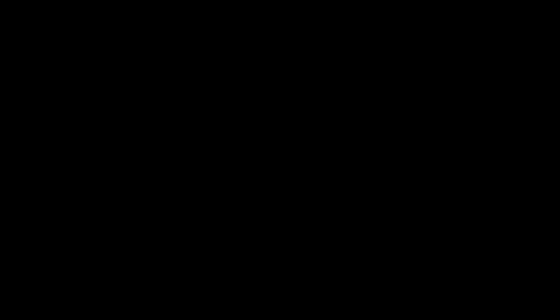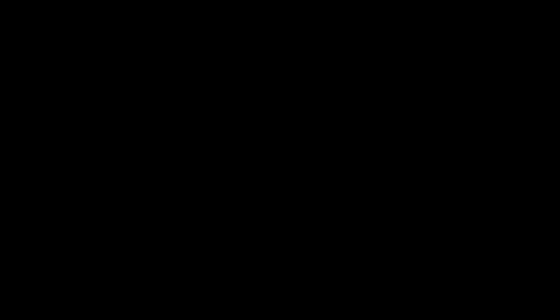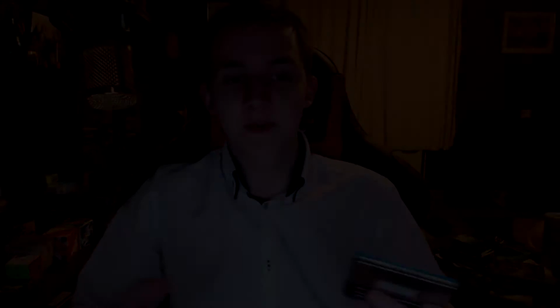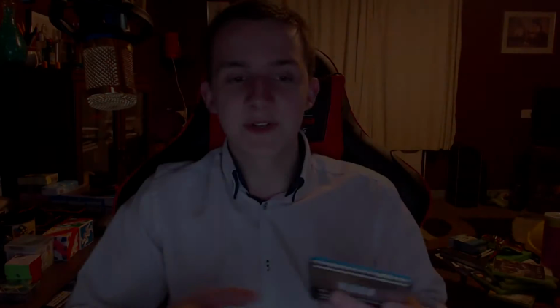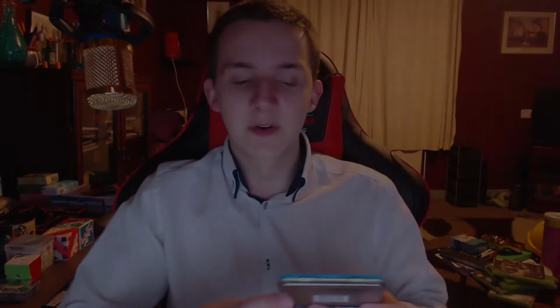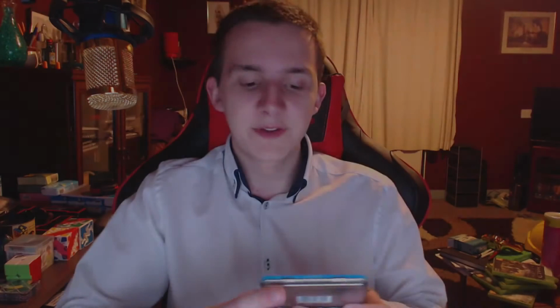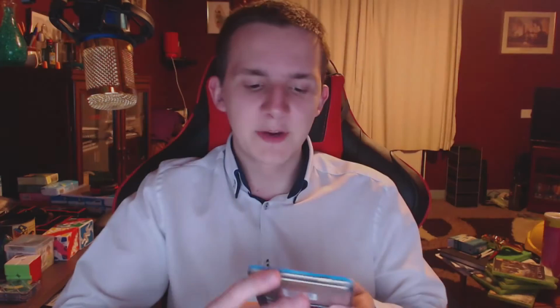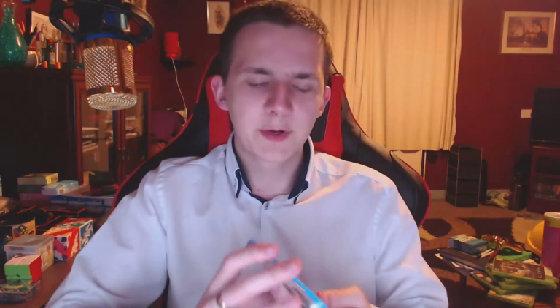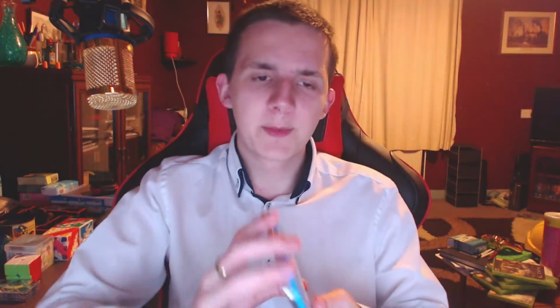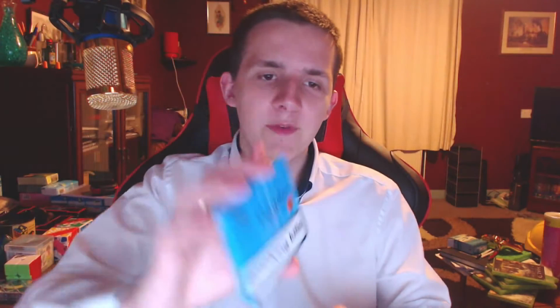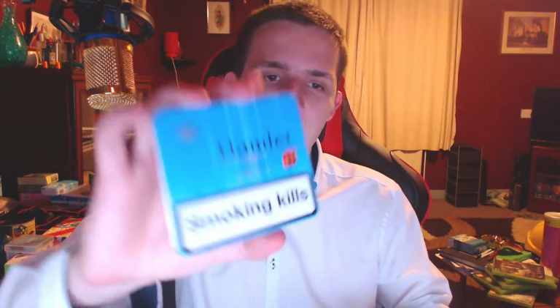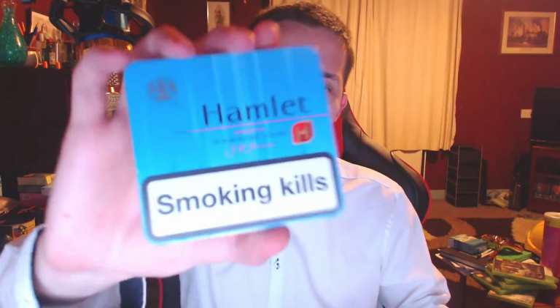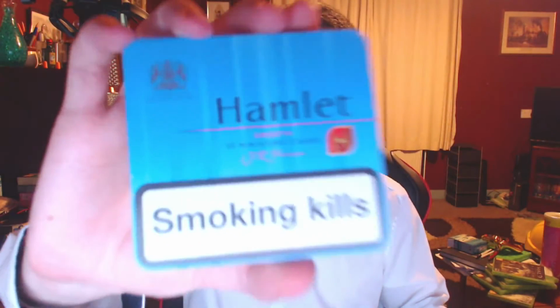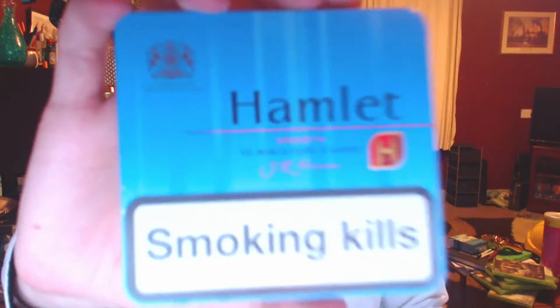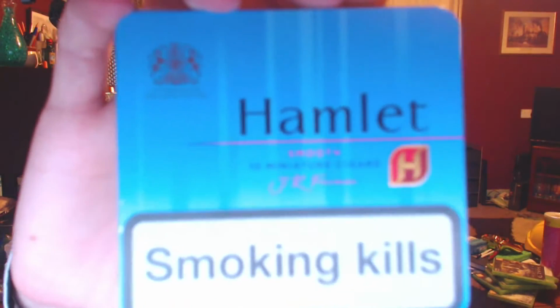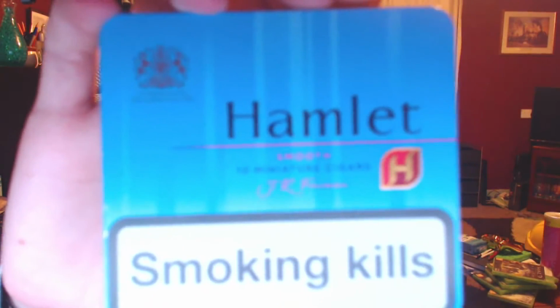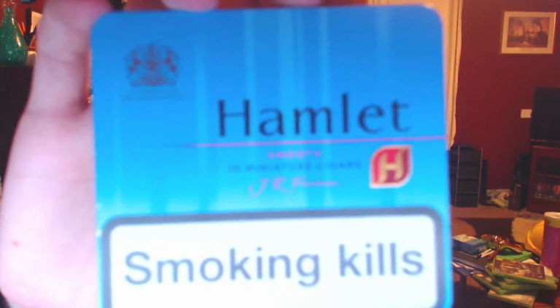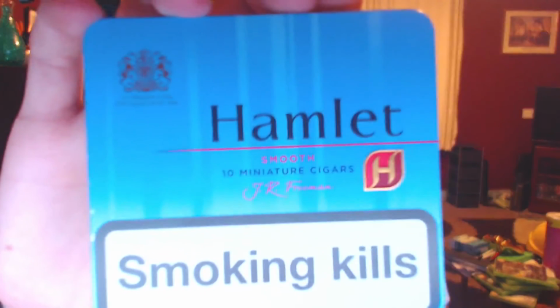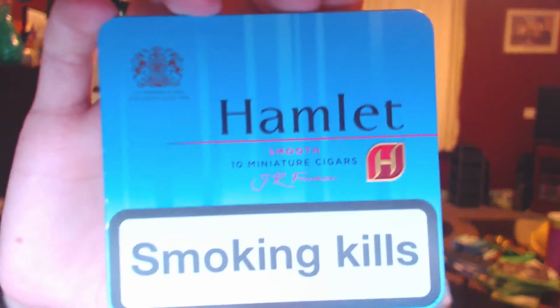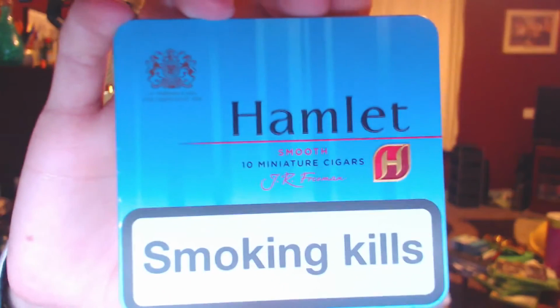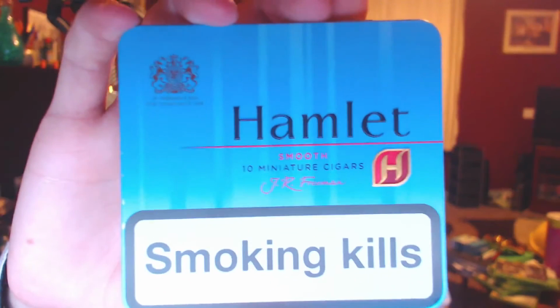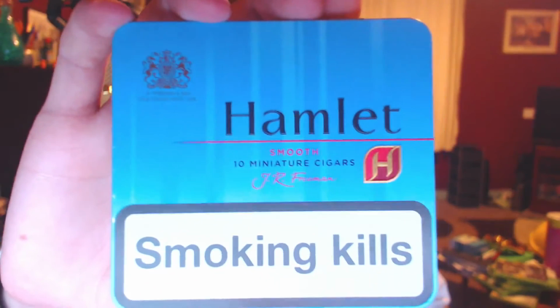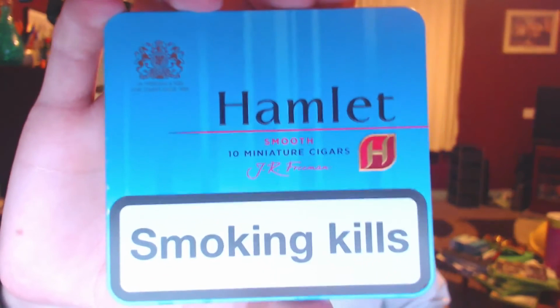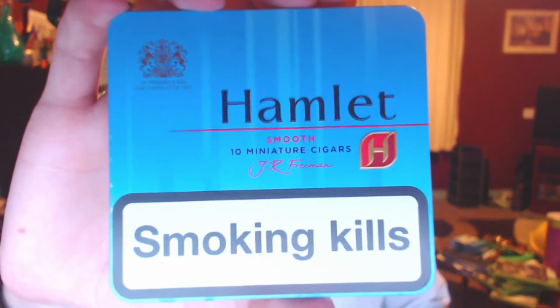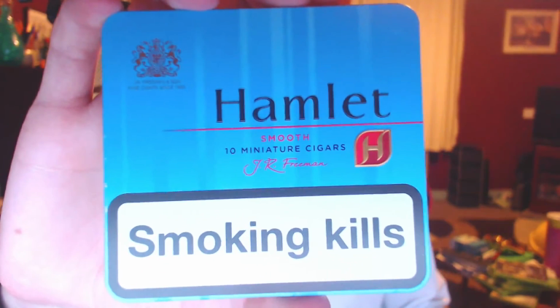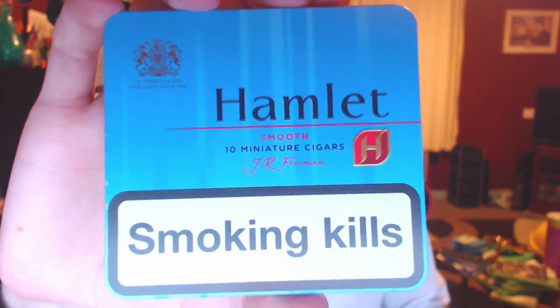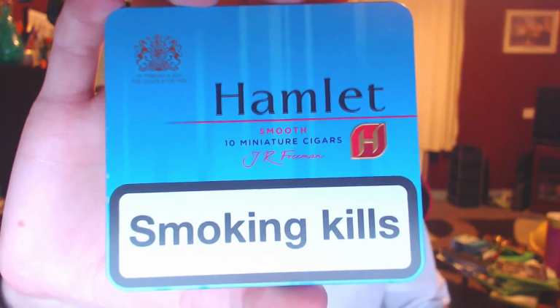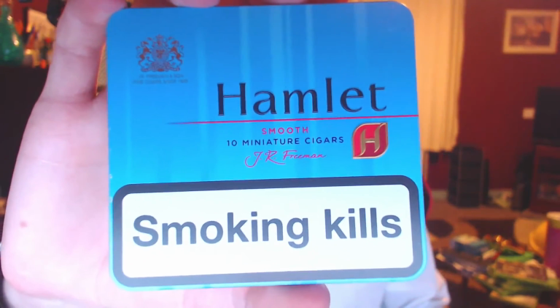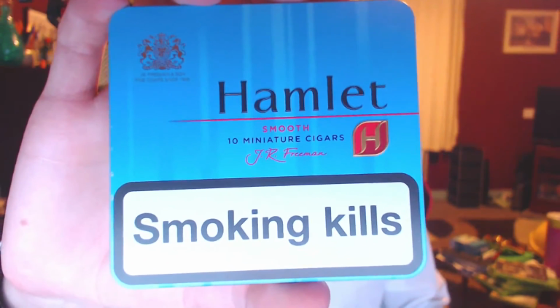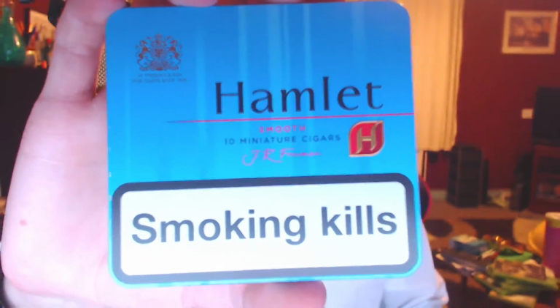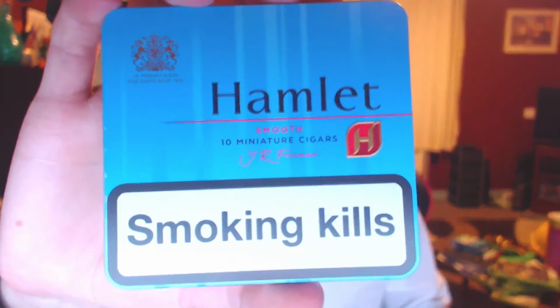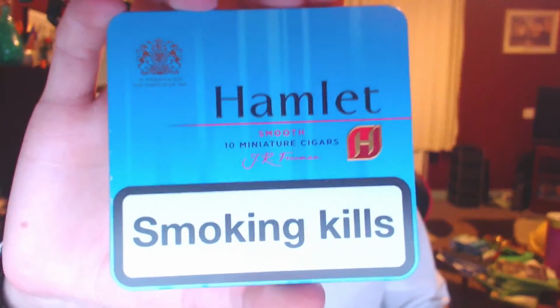Hey guys, Chris here and today we're going to be reviewing the Hamlet Smooth mini cigars.